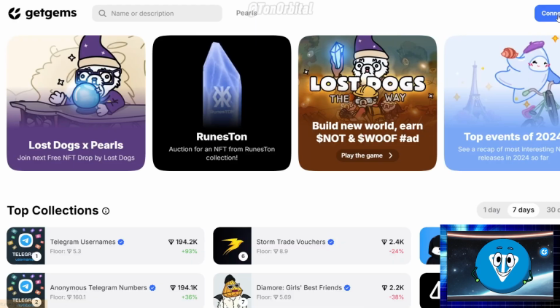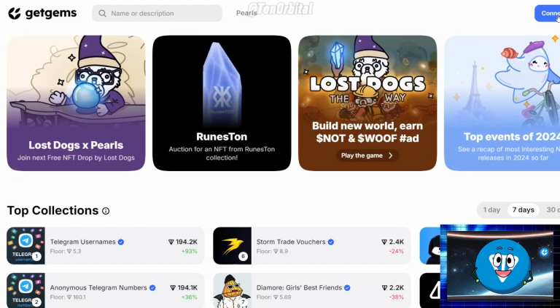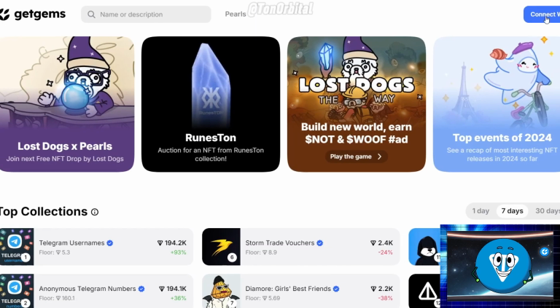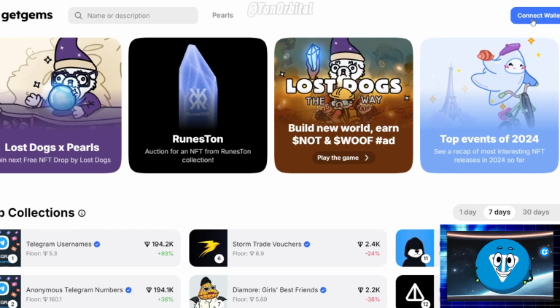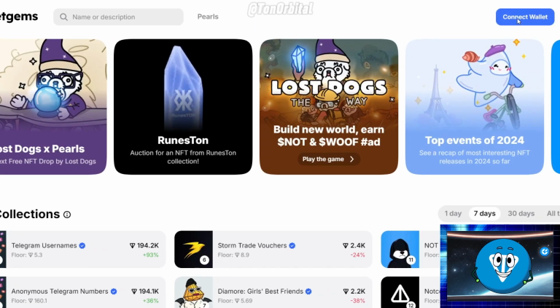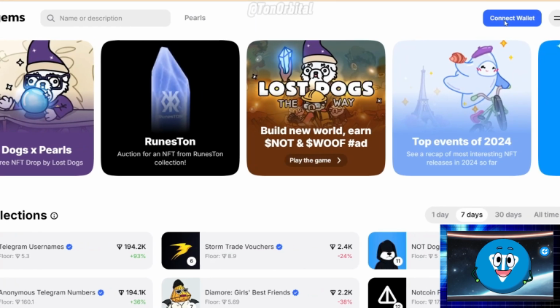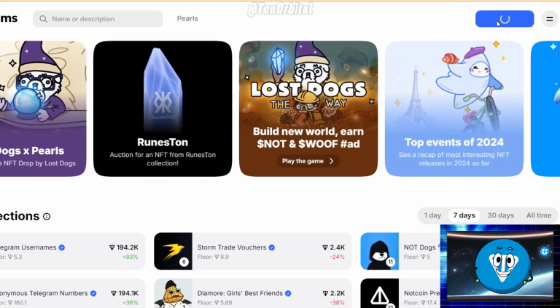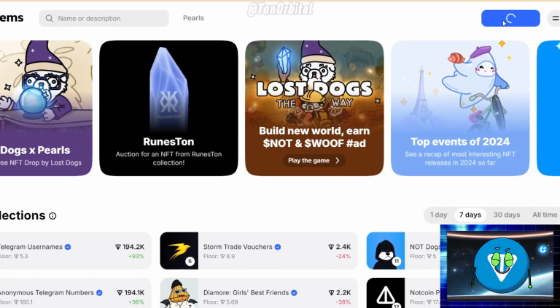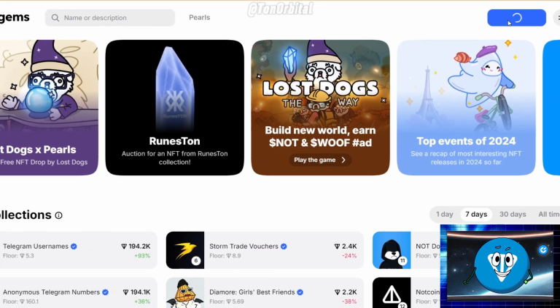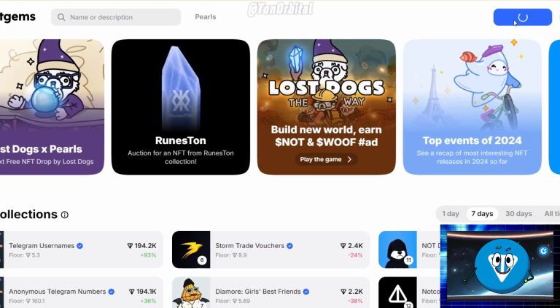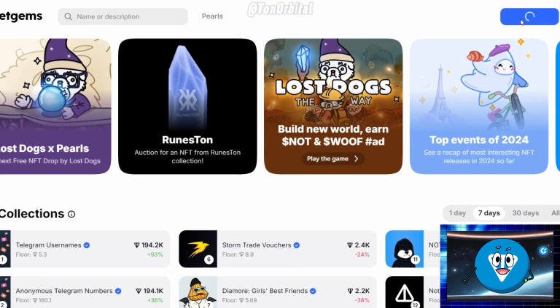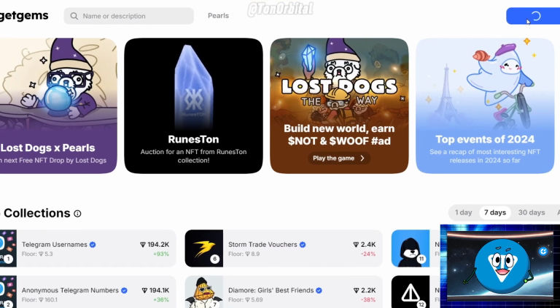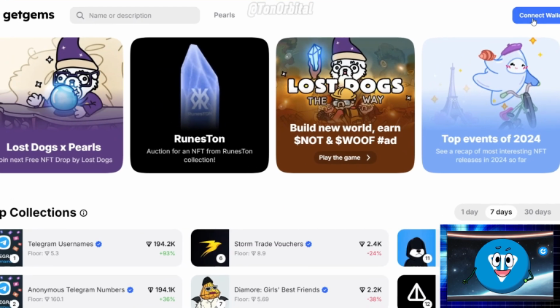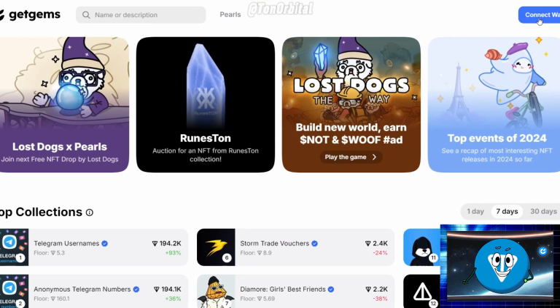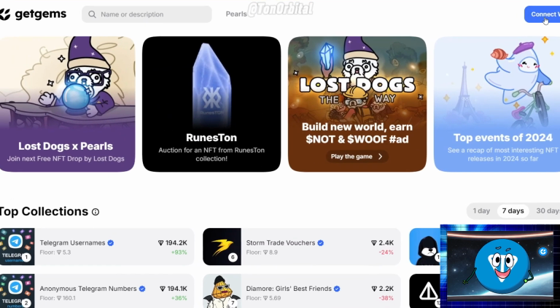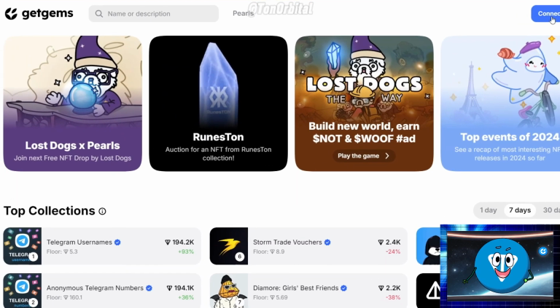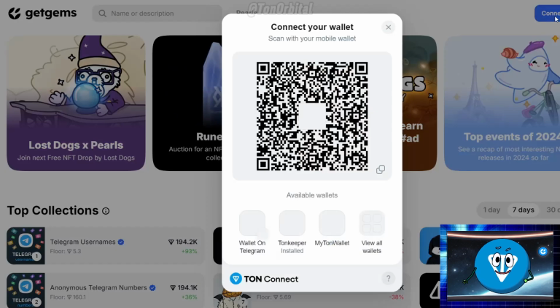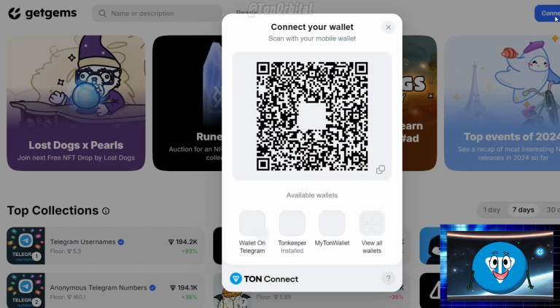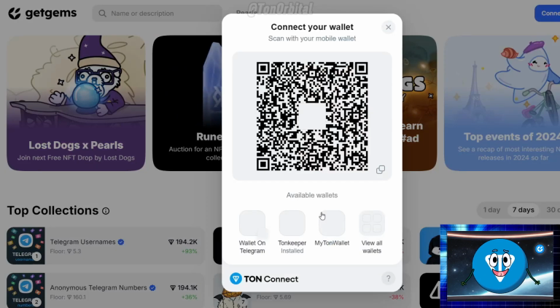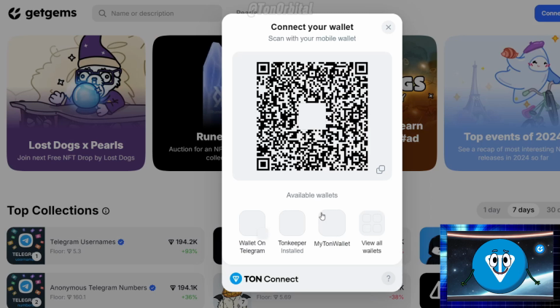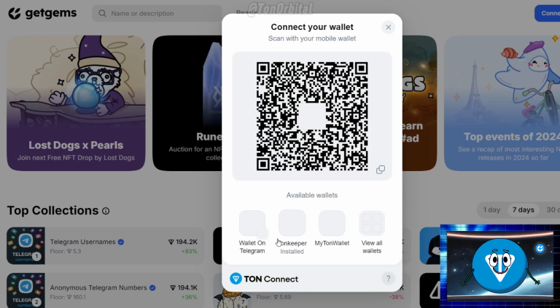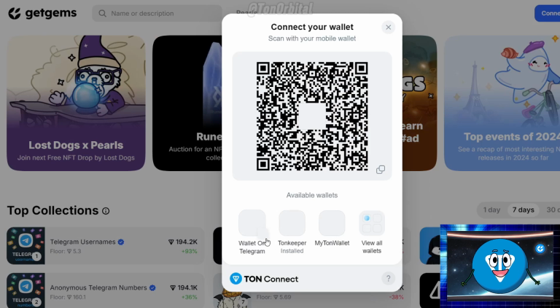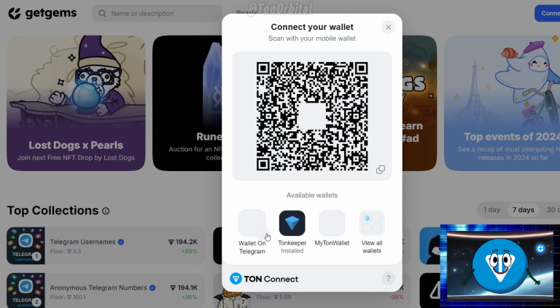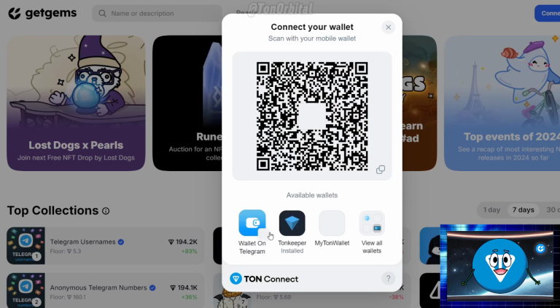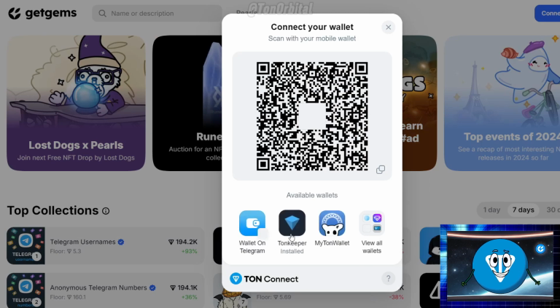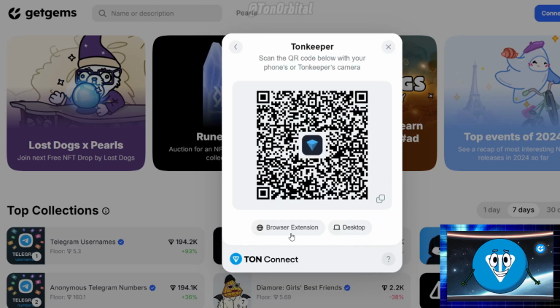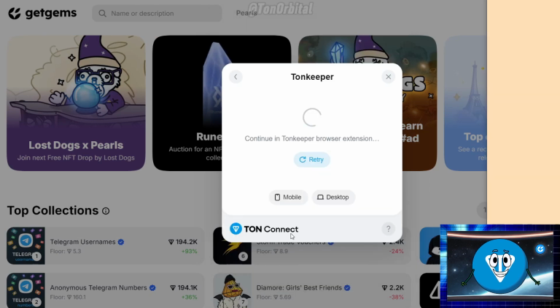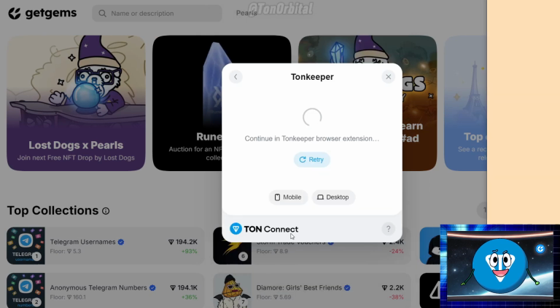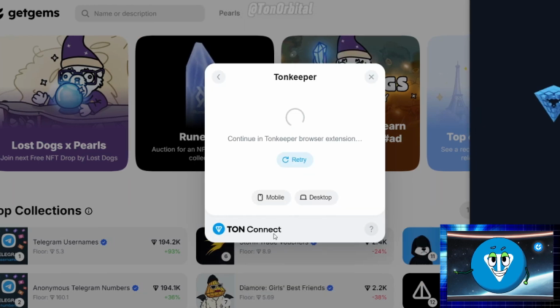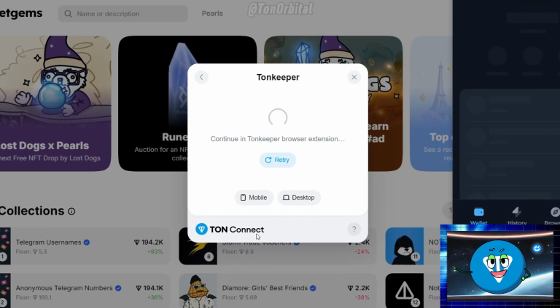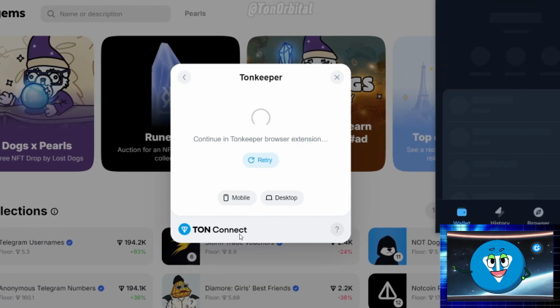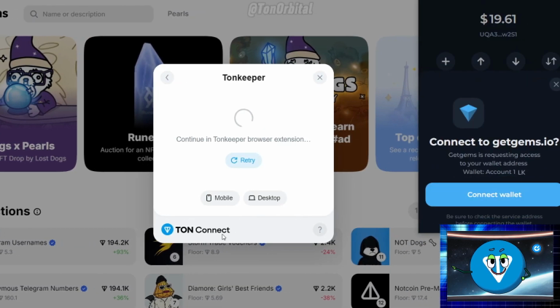Click on the Connect Wallet button. Select your preferred wallet from the list of compatible wallets, and follow the prompts to connect your wallet to Get Gems.